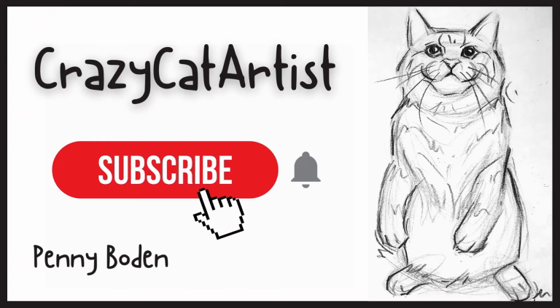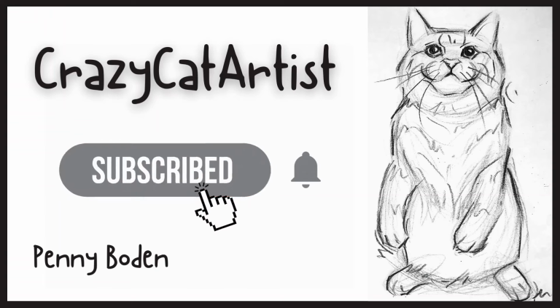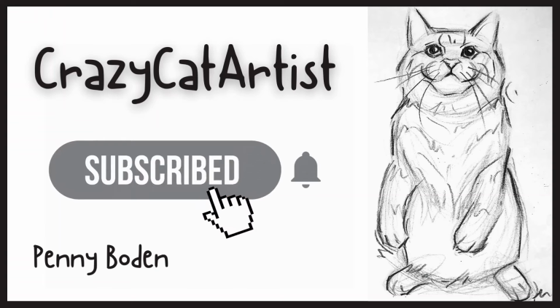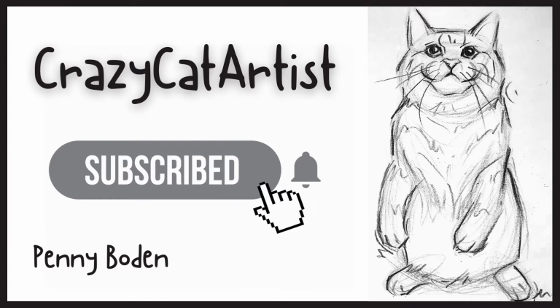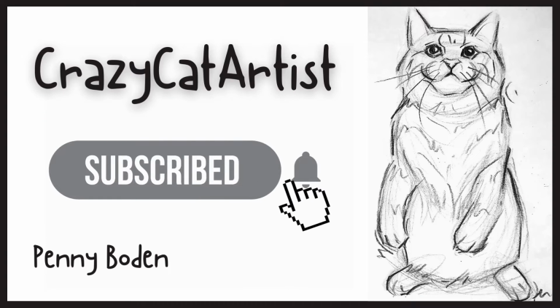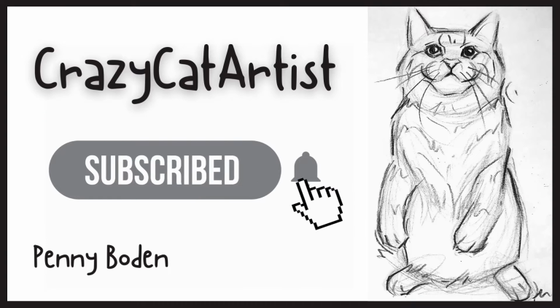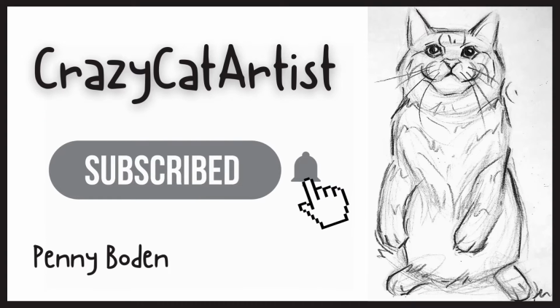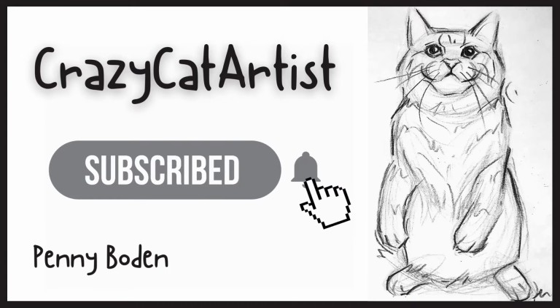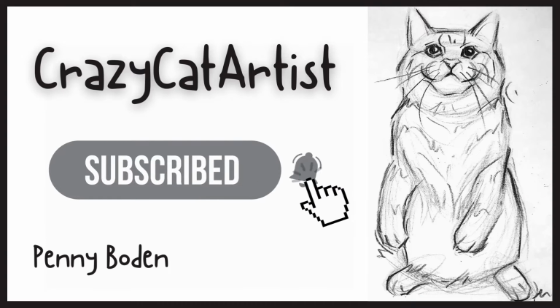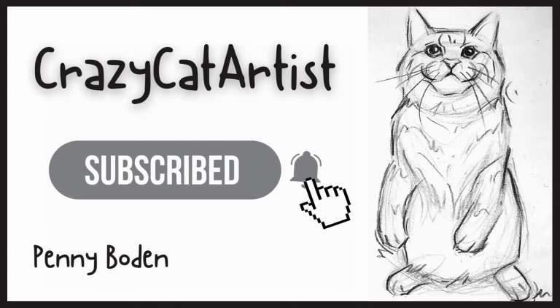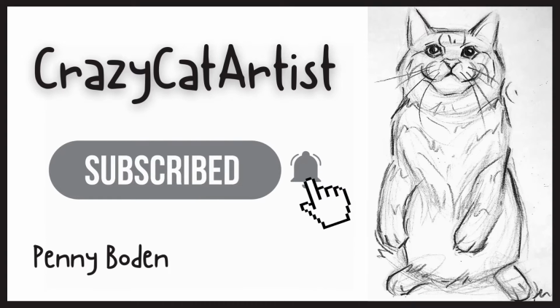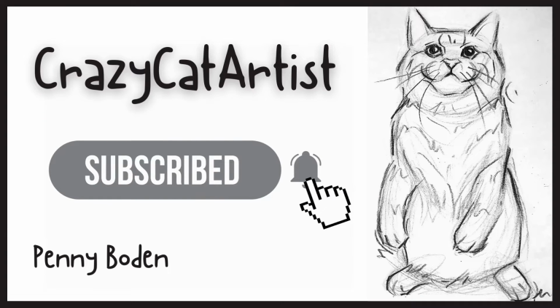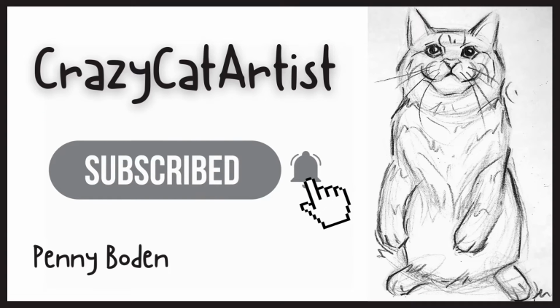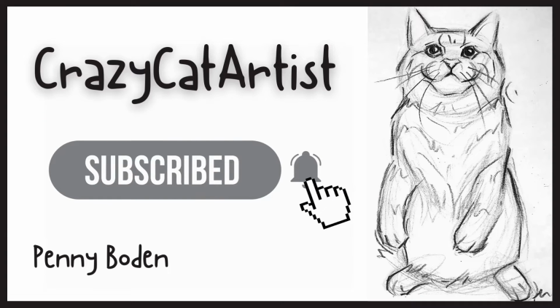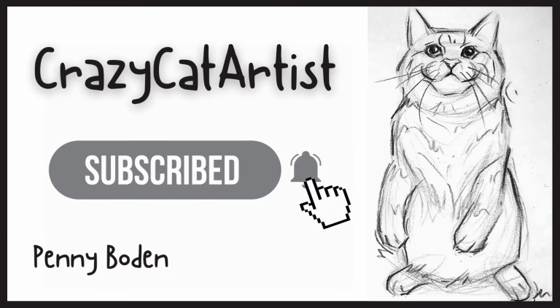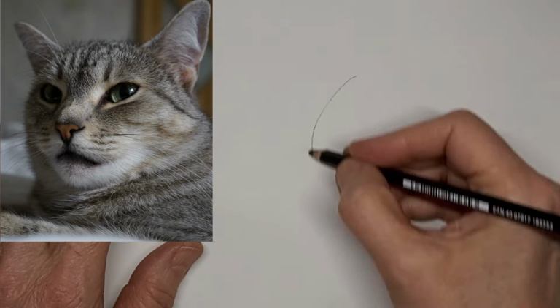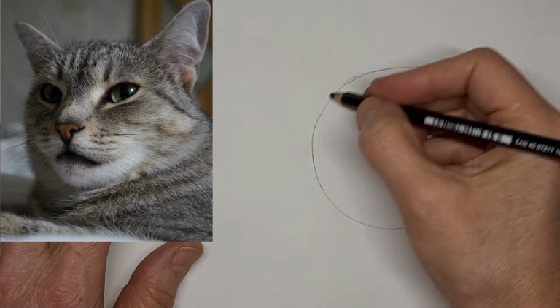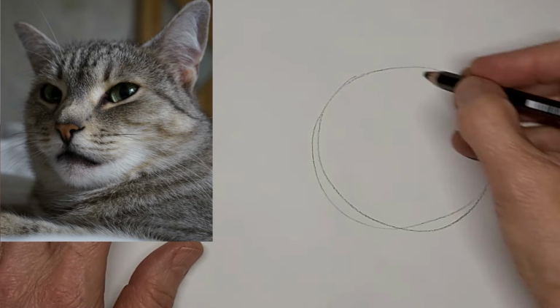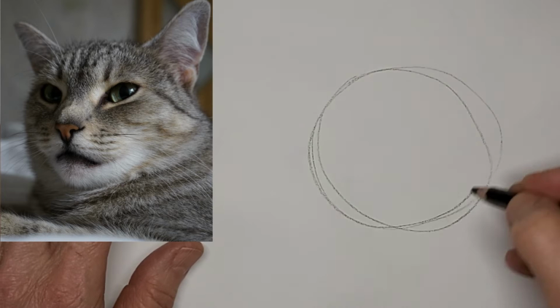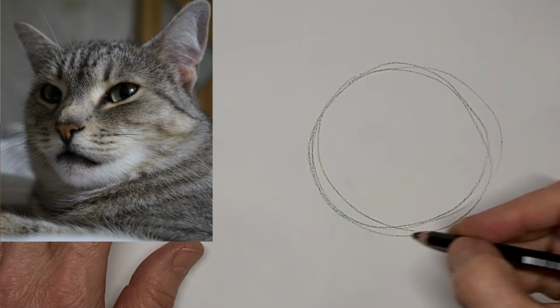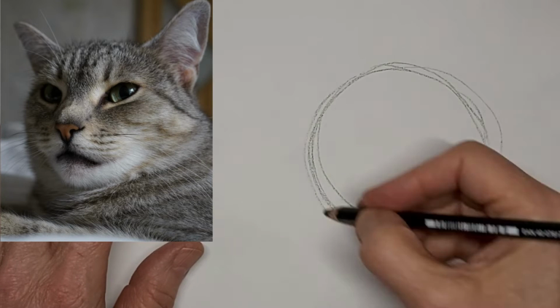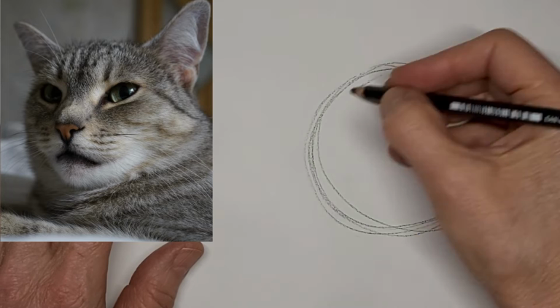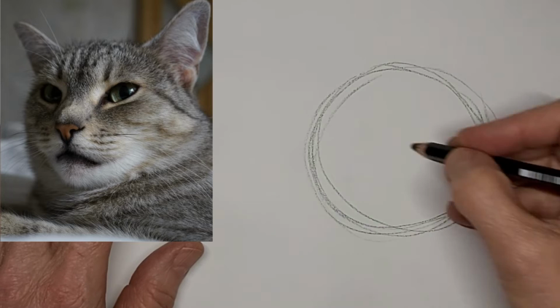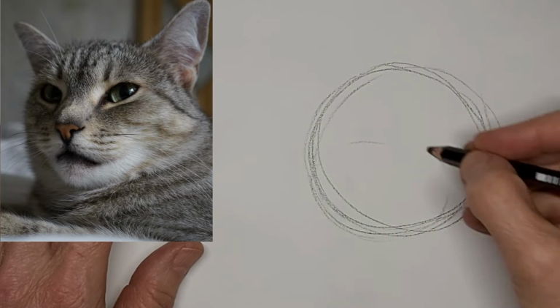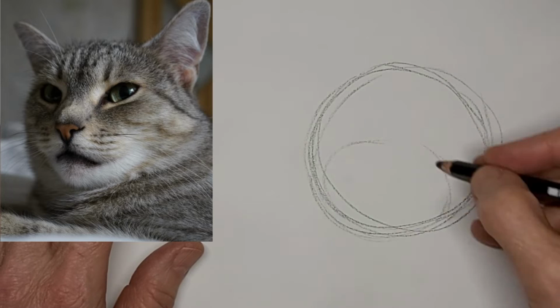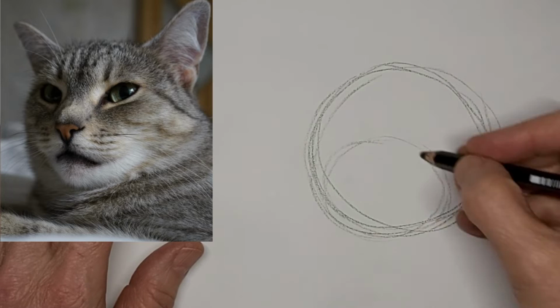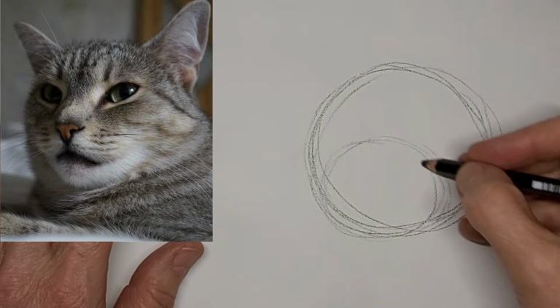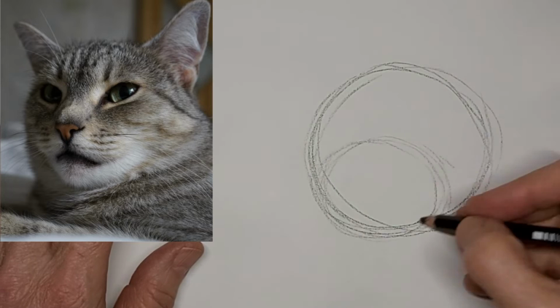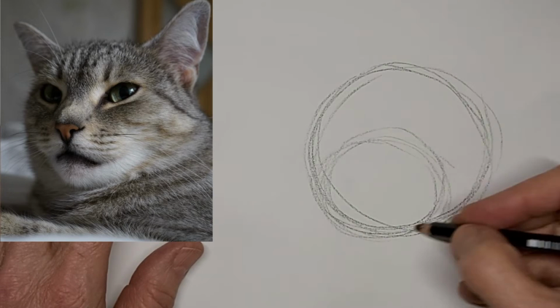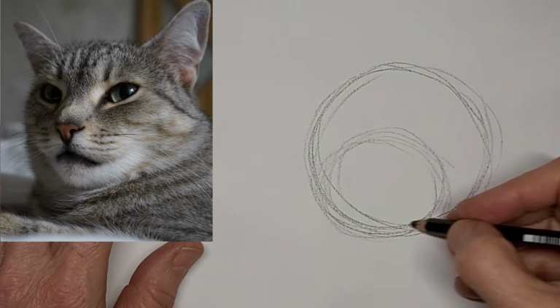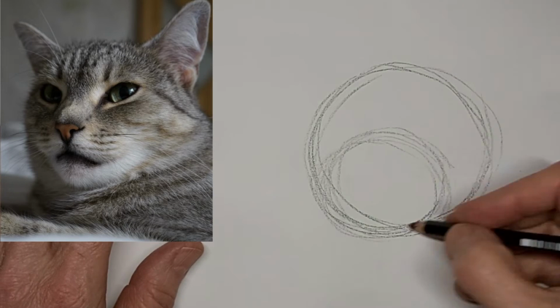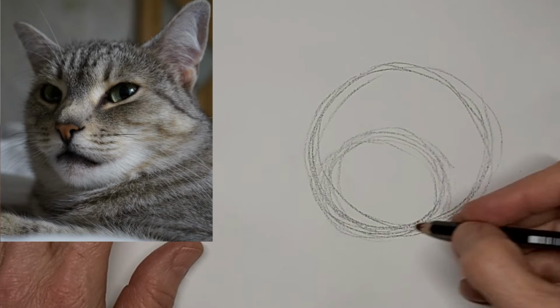Meow. Meow. Hi, it's Penny Bowden, crazy cat artist.